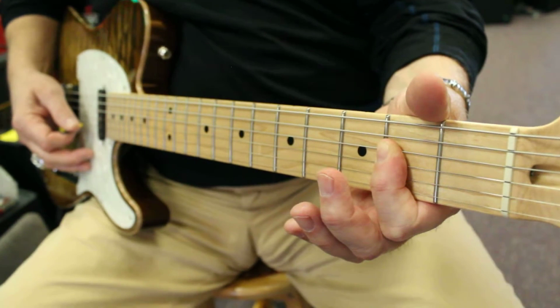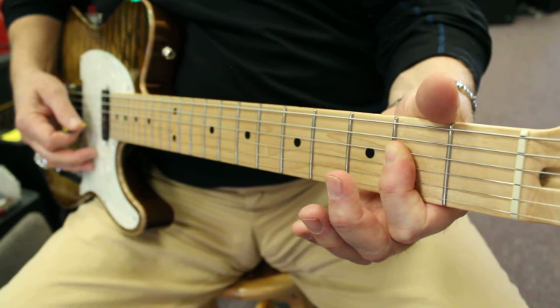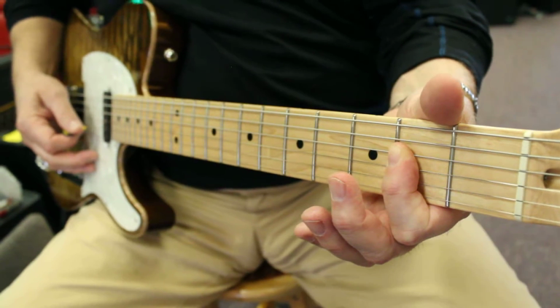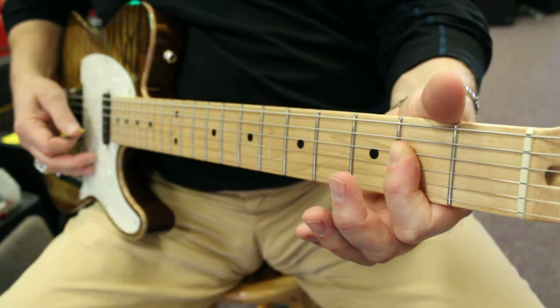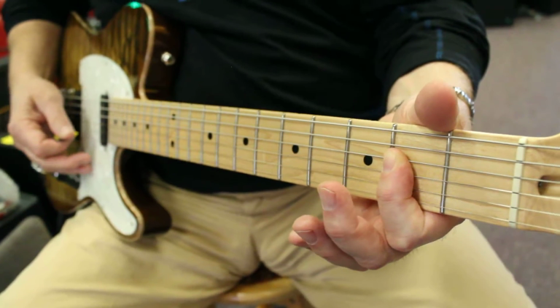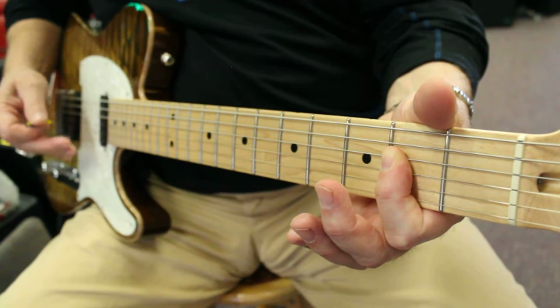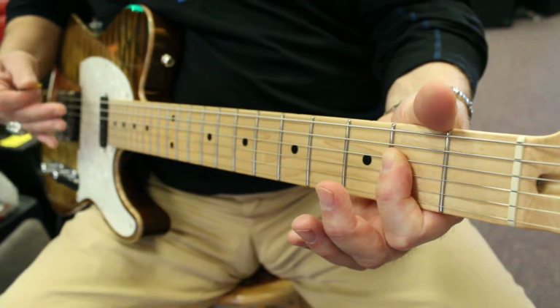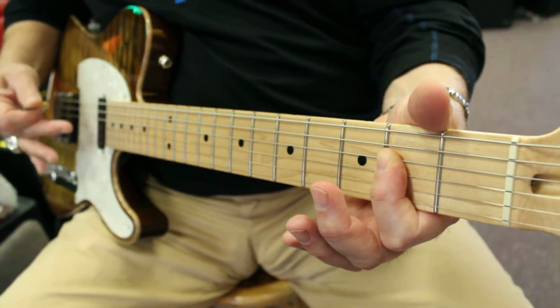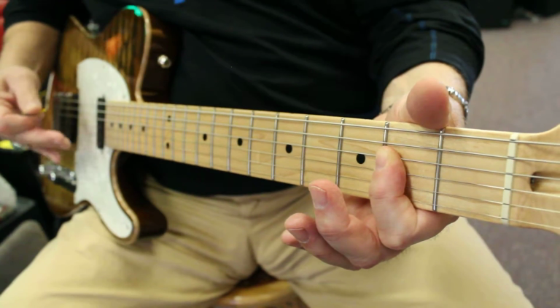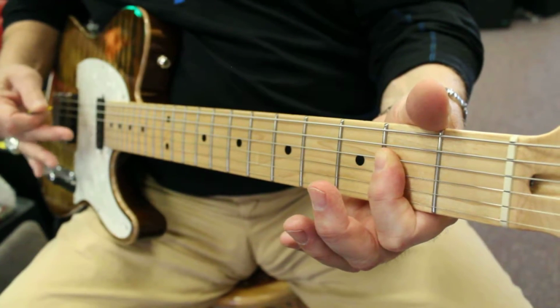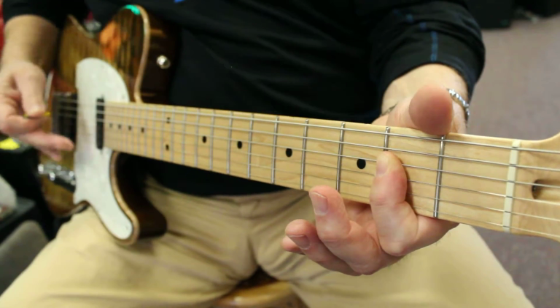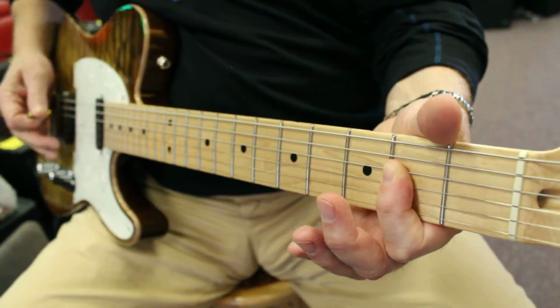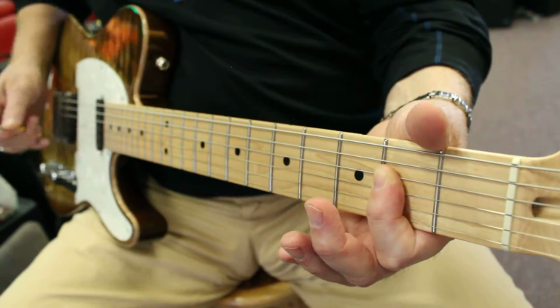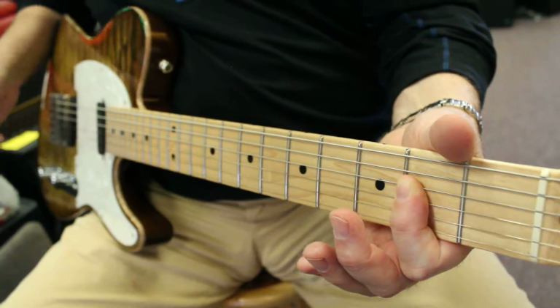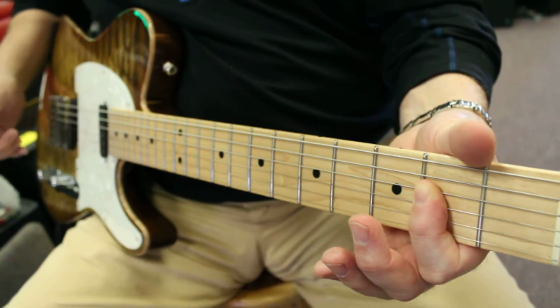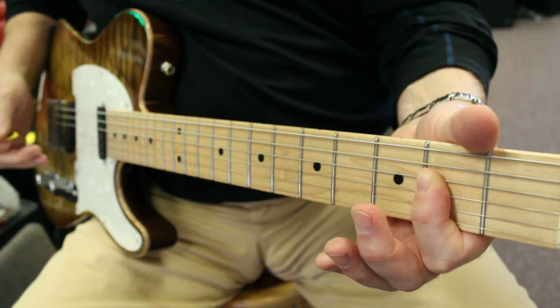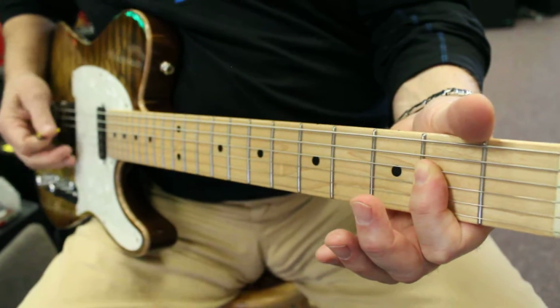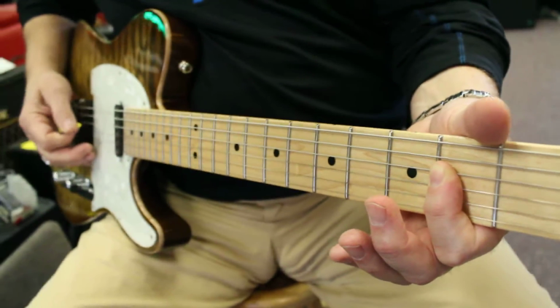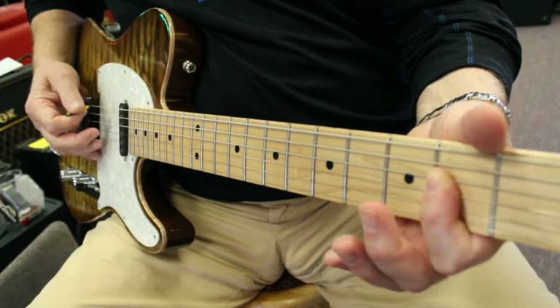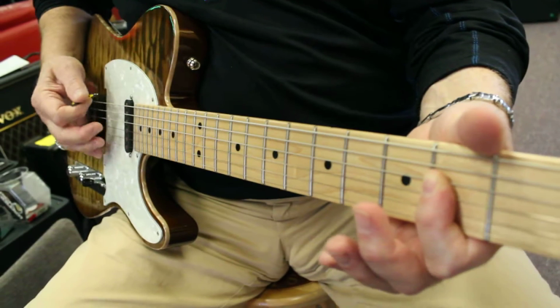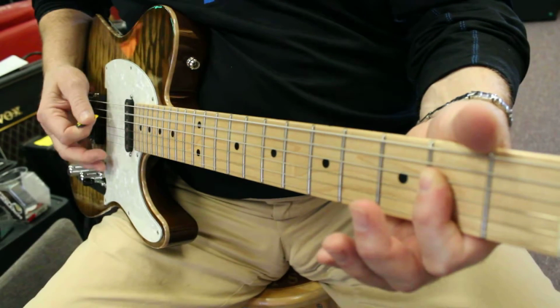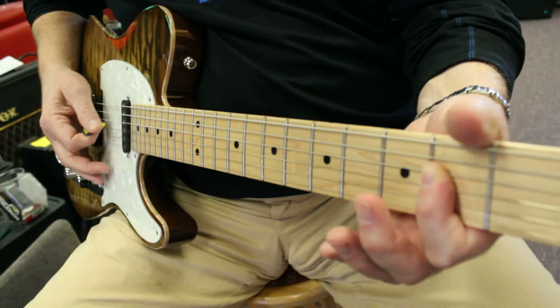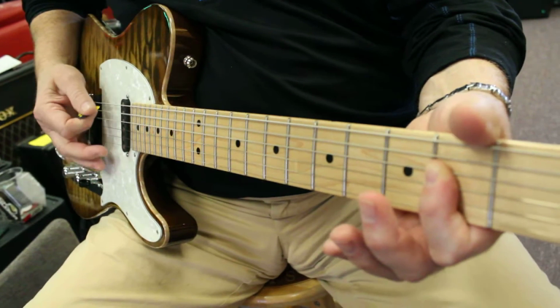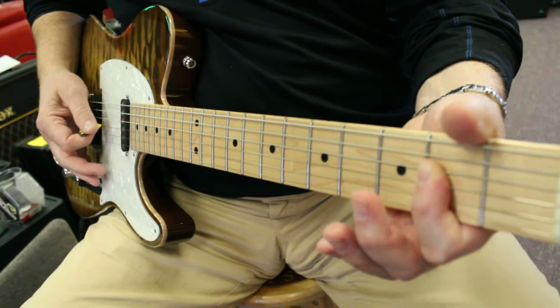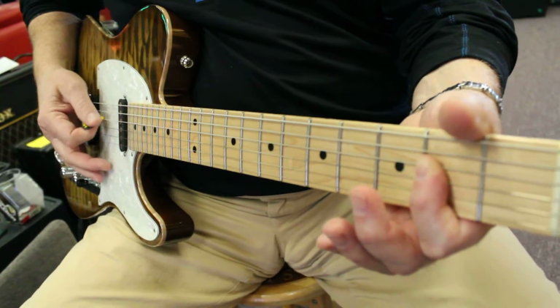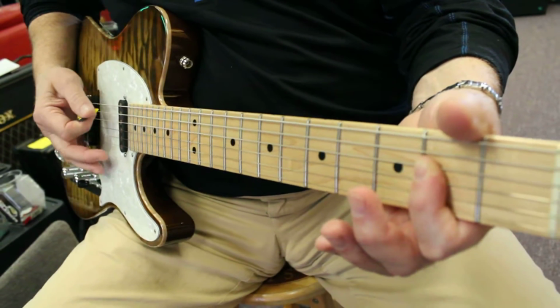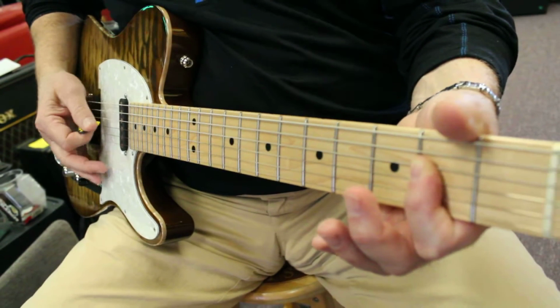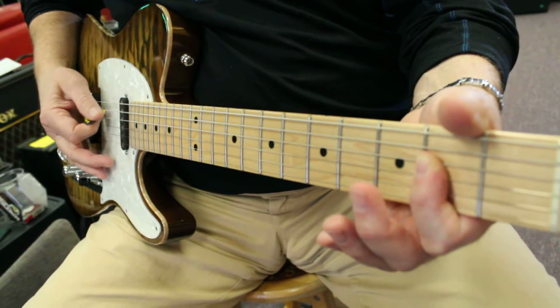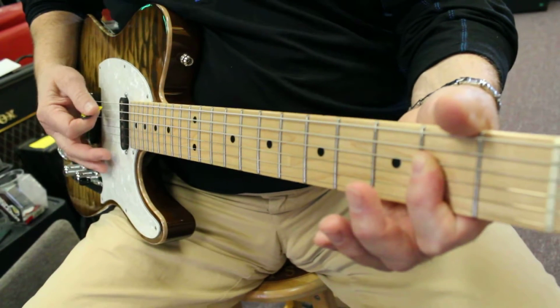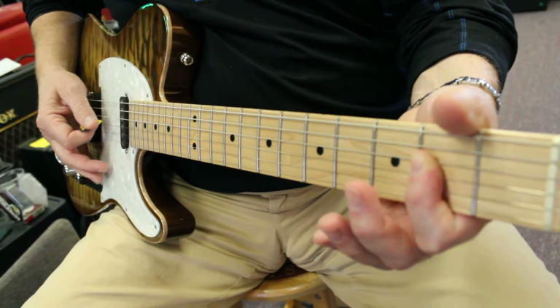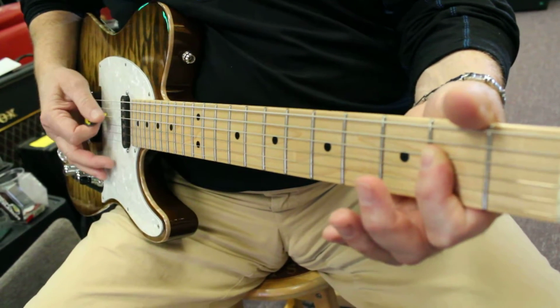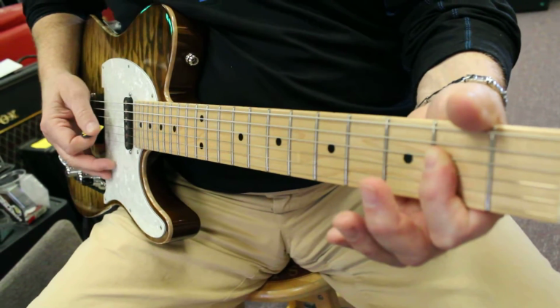Now the picking pattern — I'm going to hit this chord eight times: 1, 2, 3, 4, 5, 6, 7, 8.